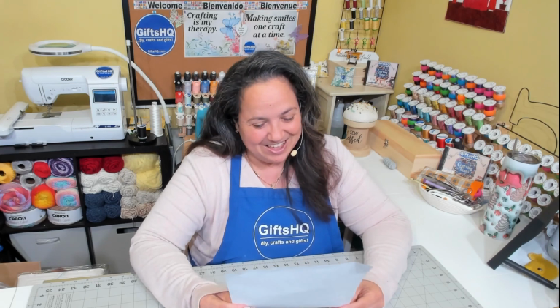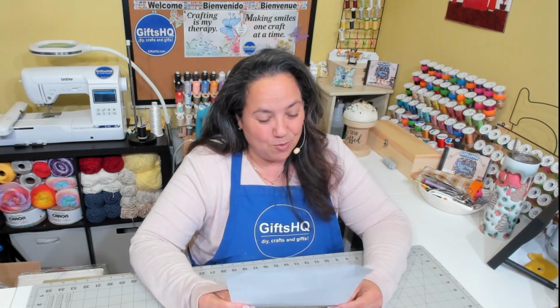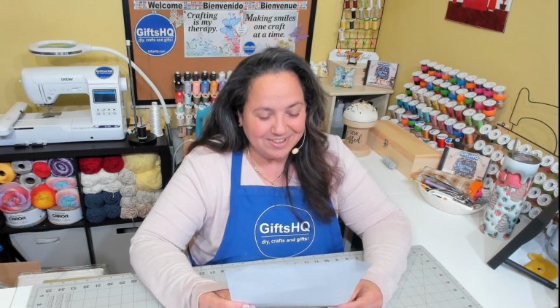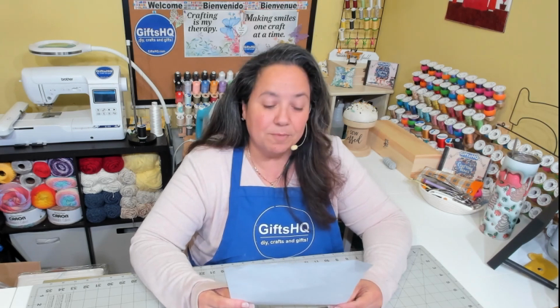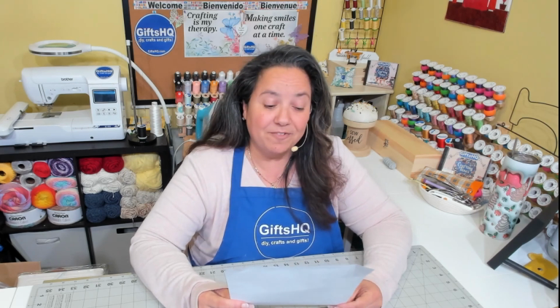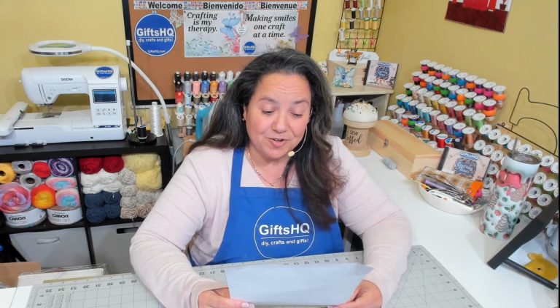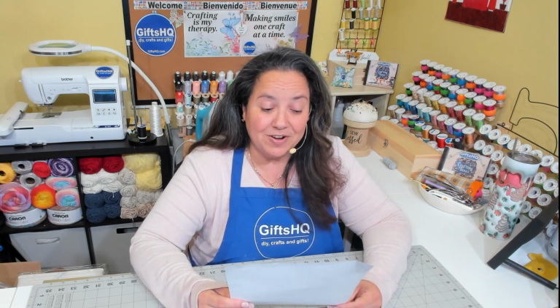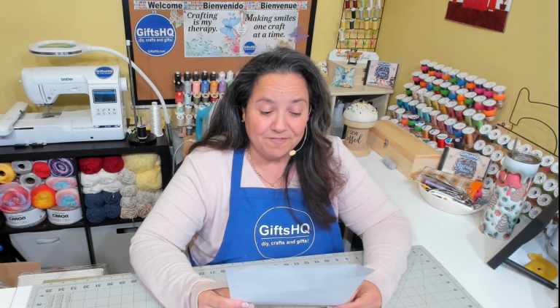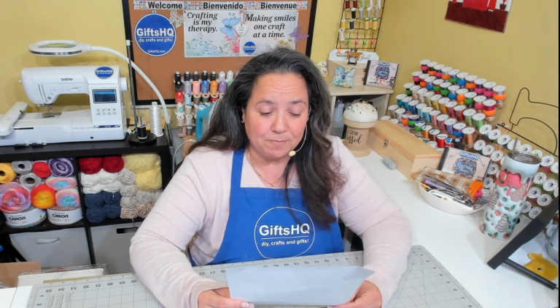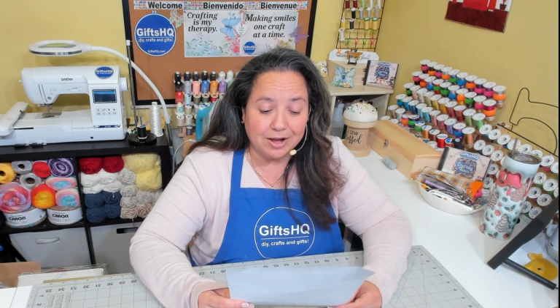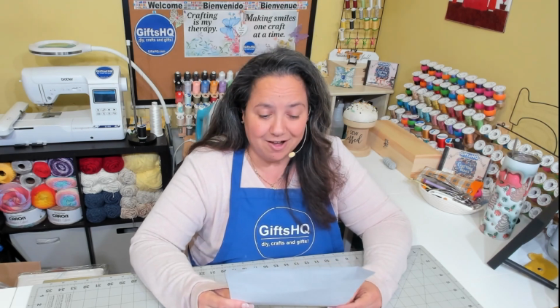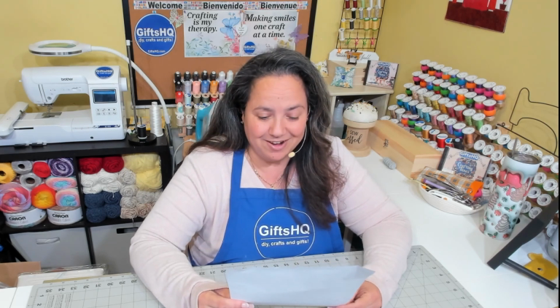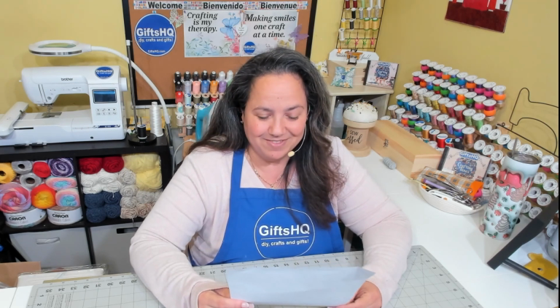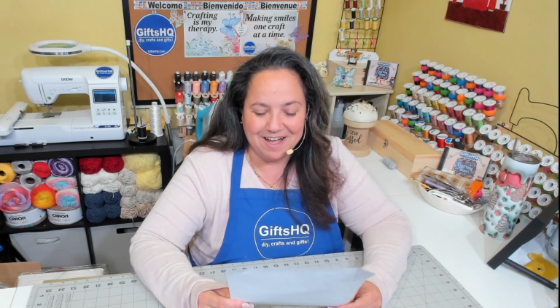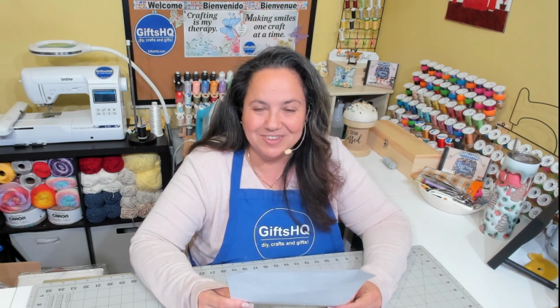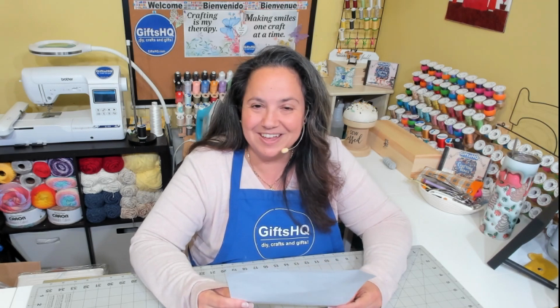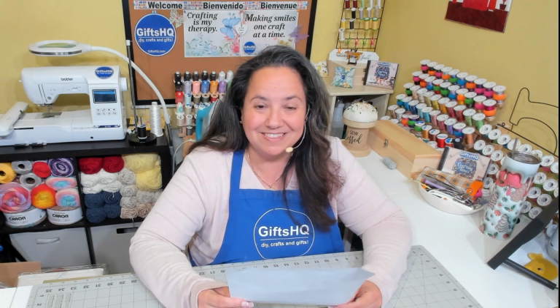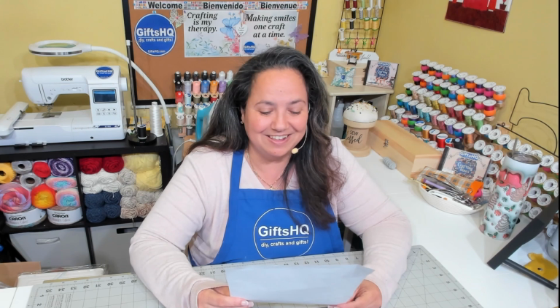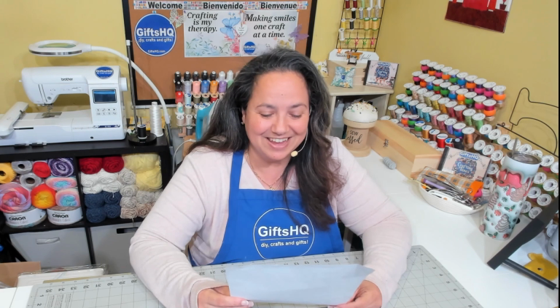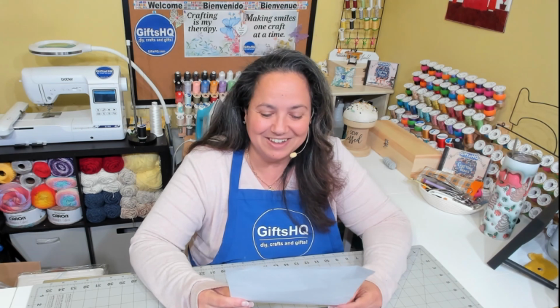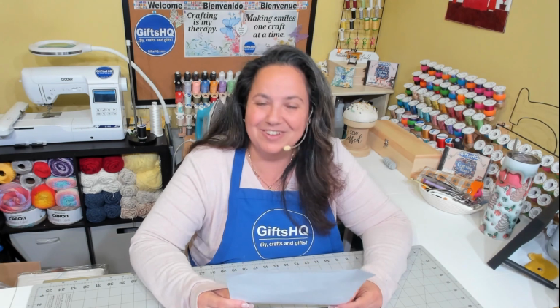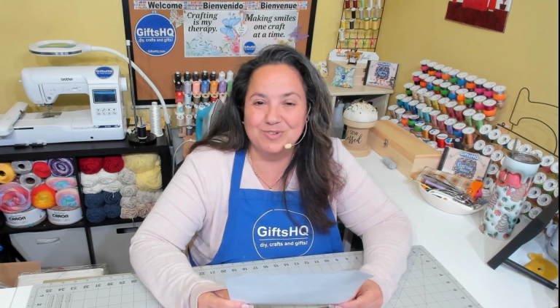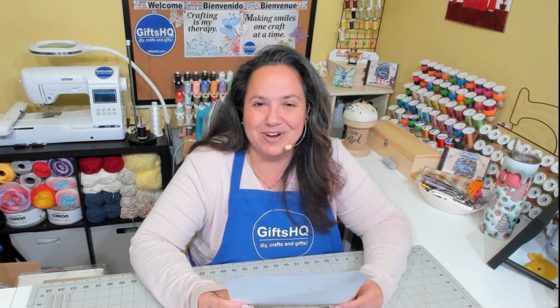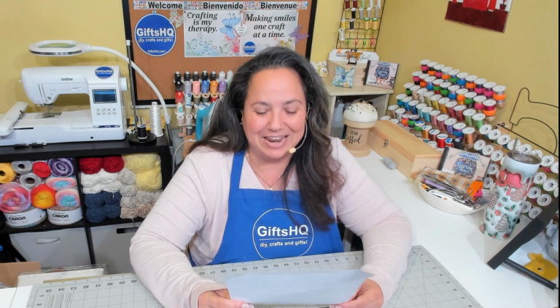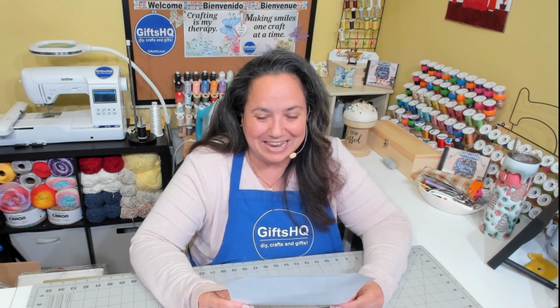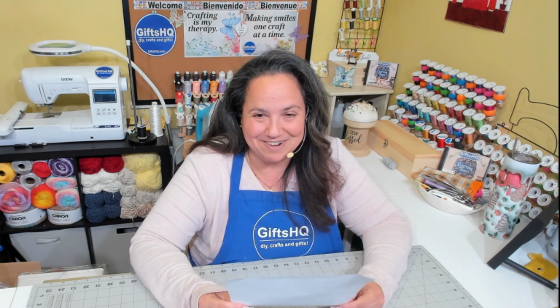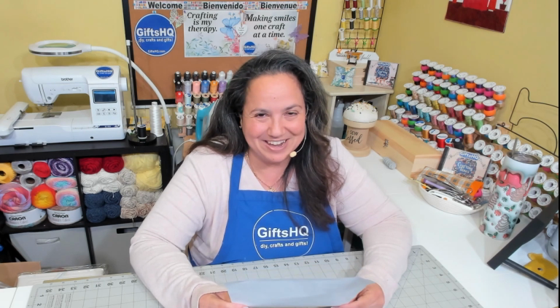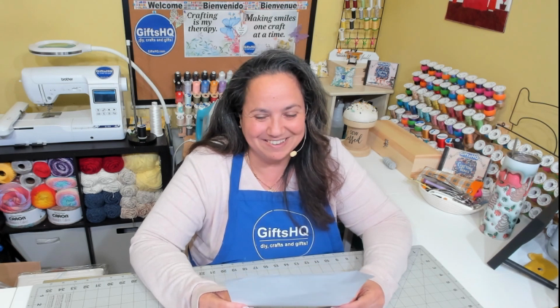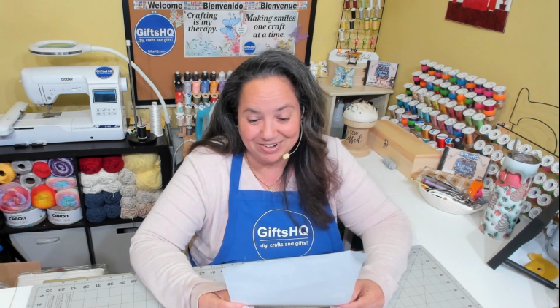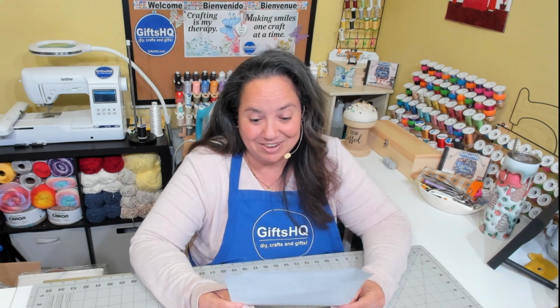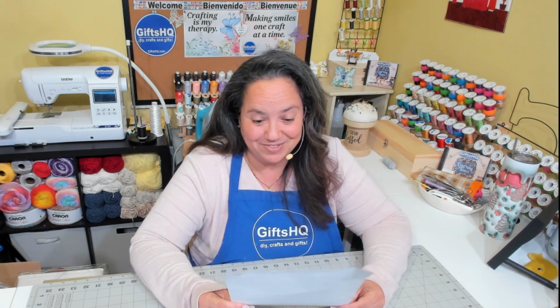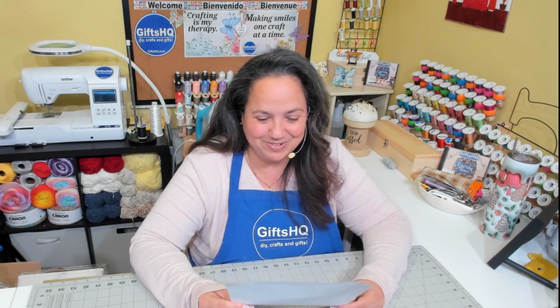It's a great beginner-project-friendly block. What is your preferred fabric cut? I have to say it's the 10 inch square layer cakes. I really love those.